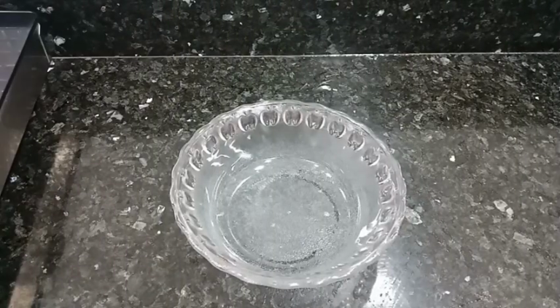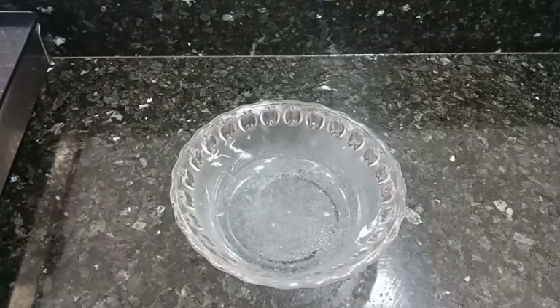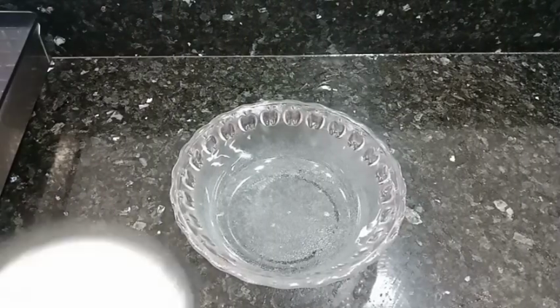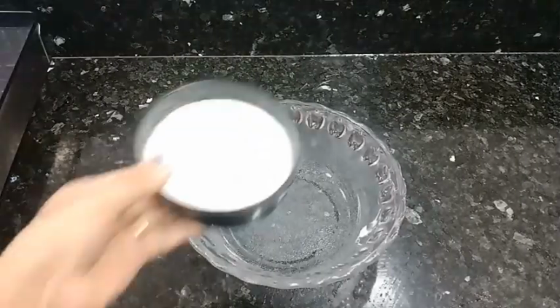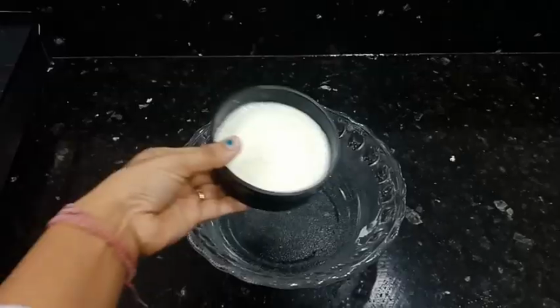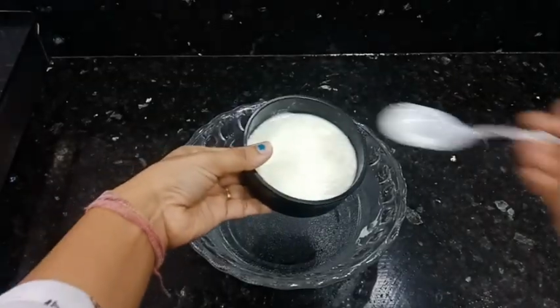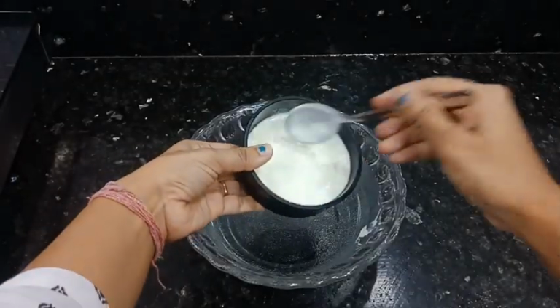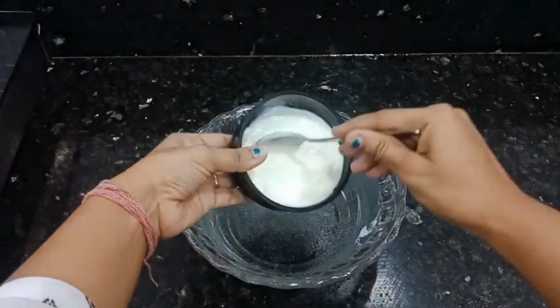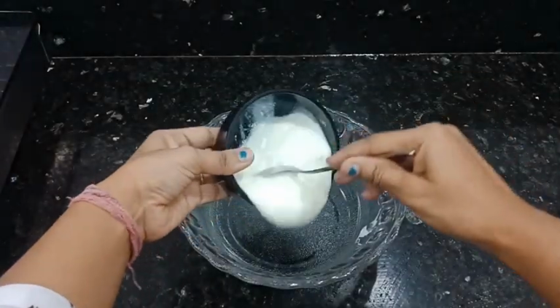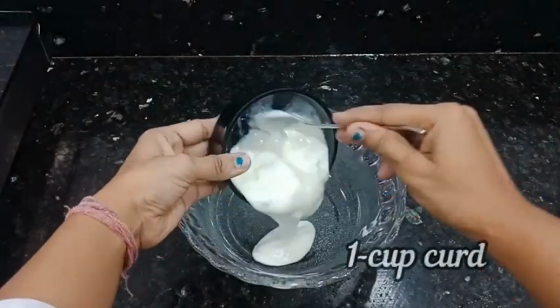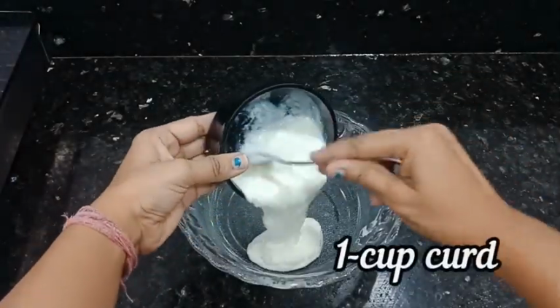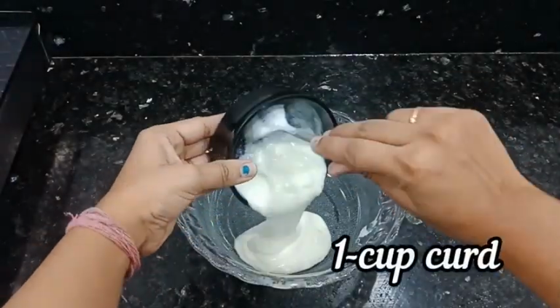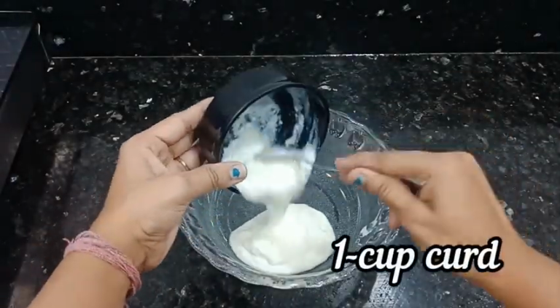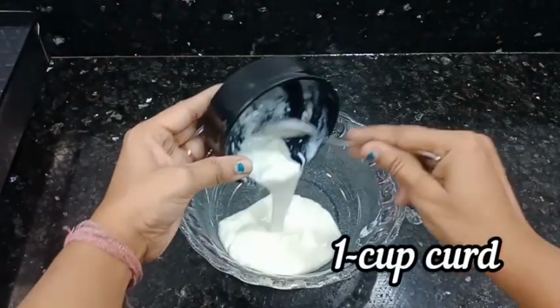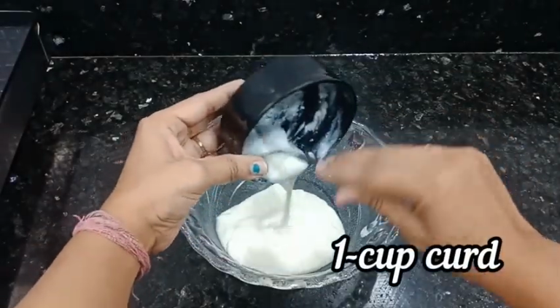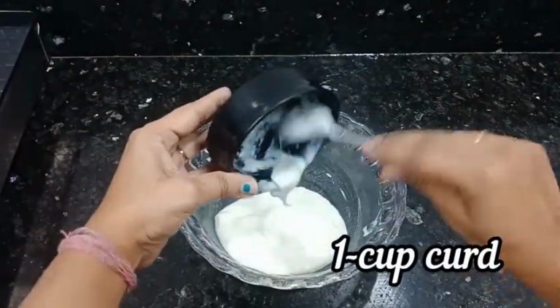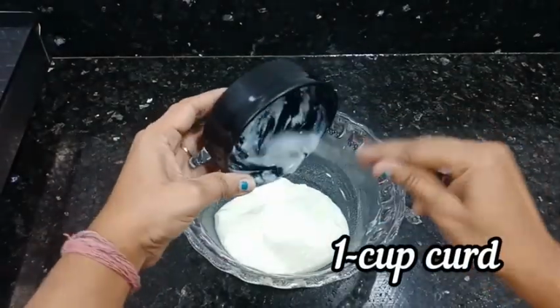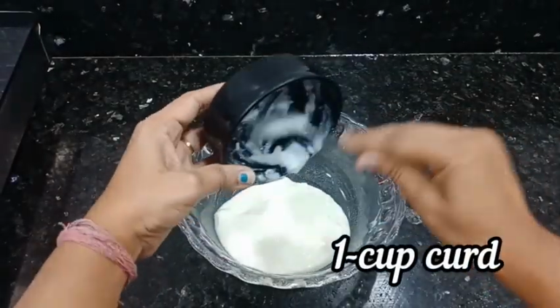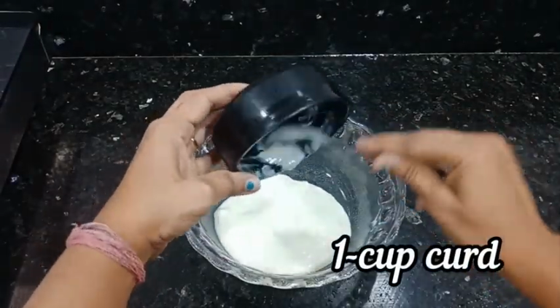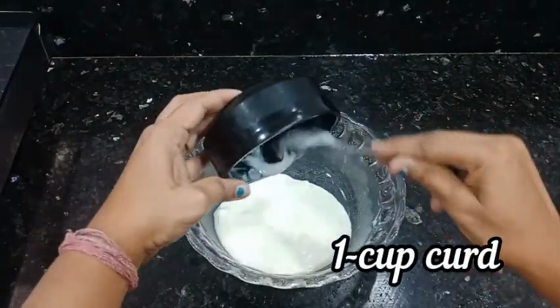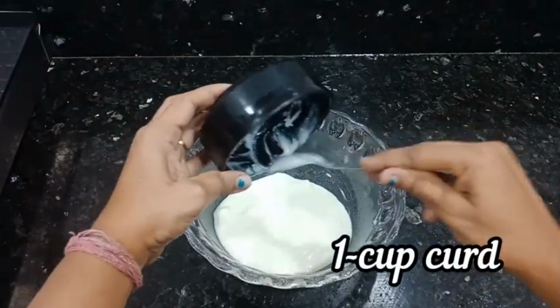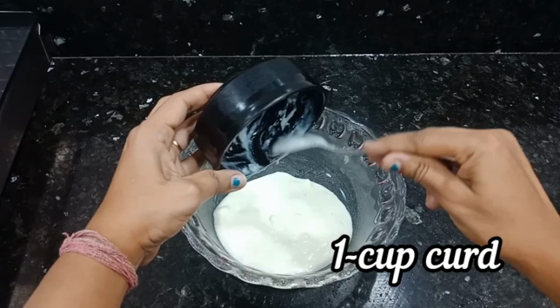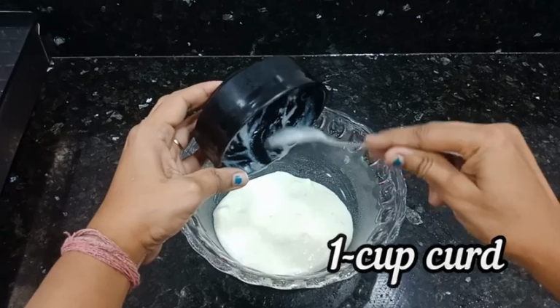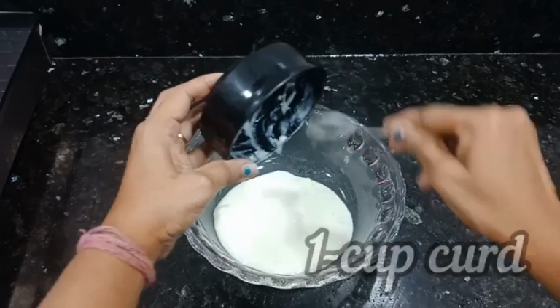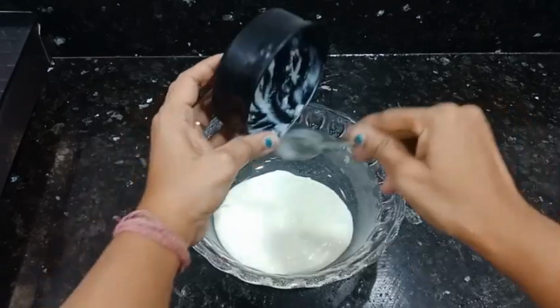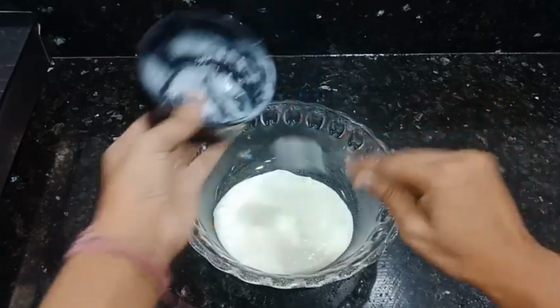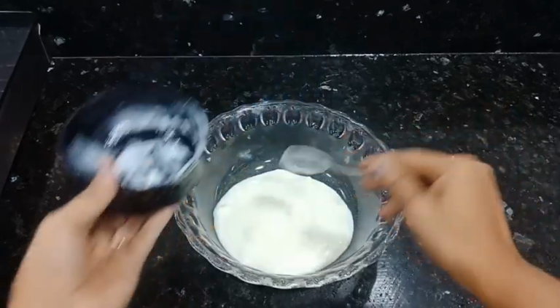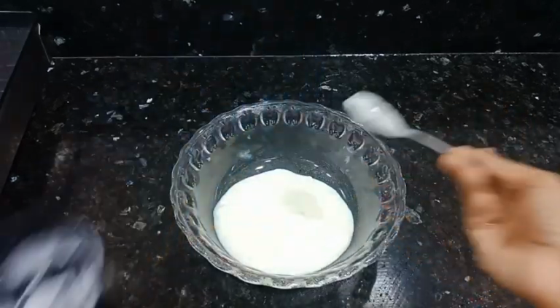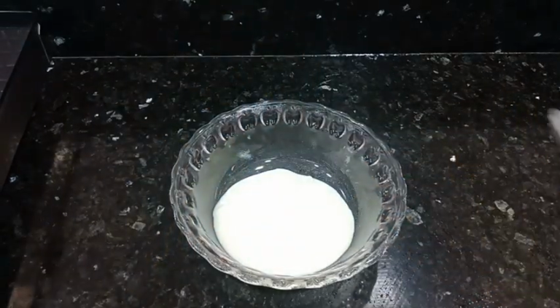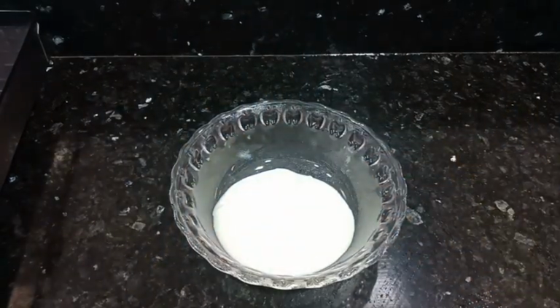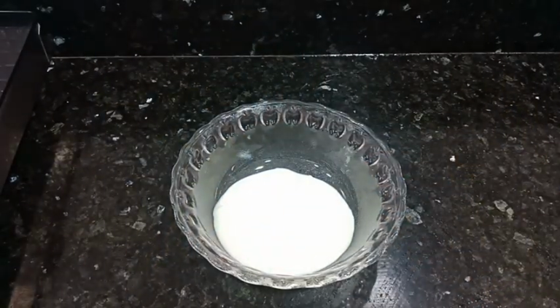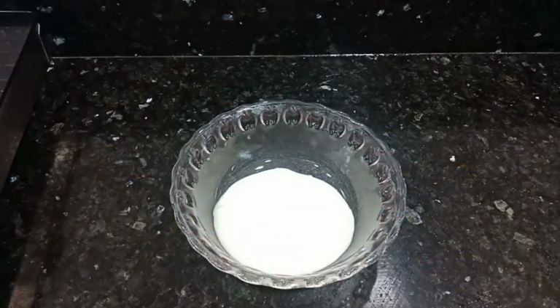We add 1 cup of dahi — this is a thick dahi. Add some soy sauce.